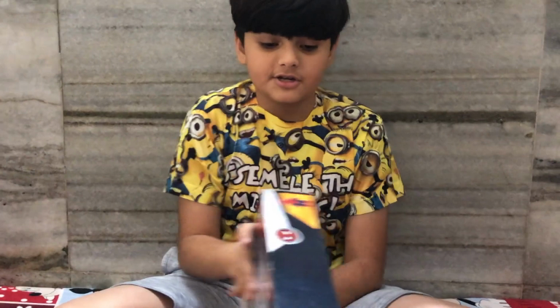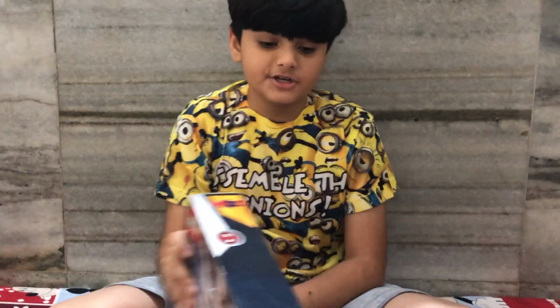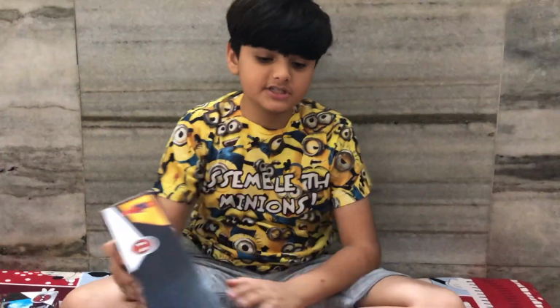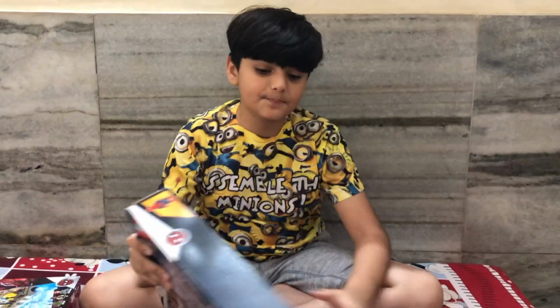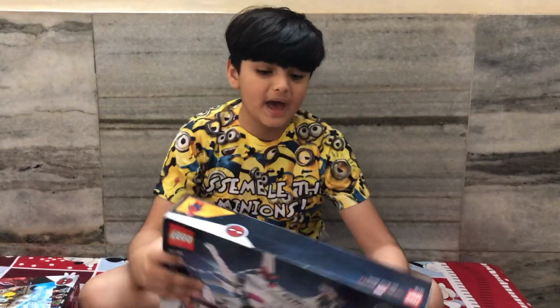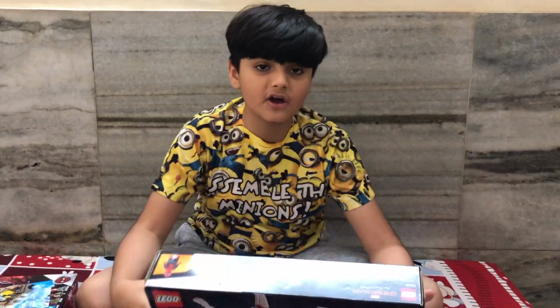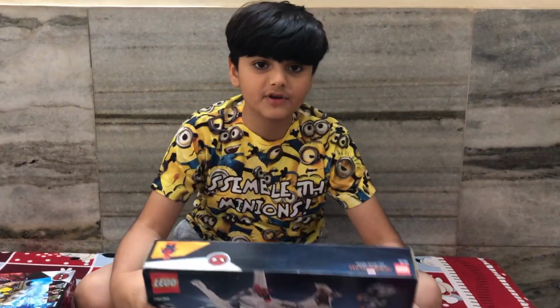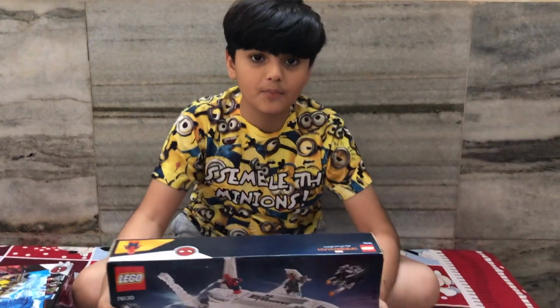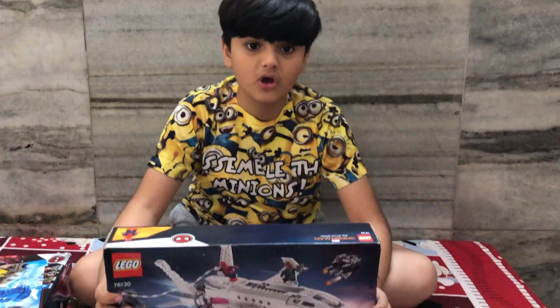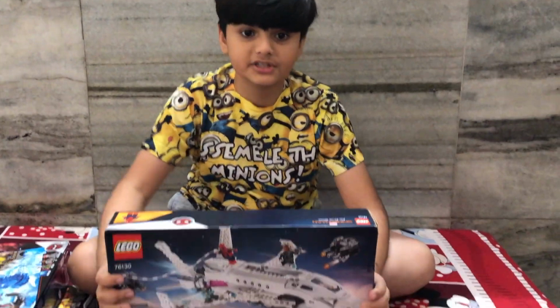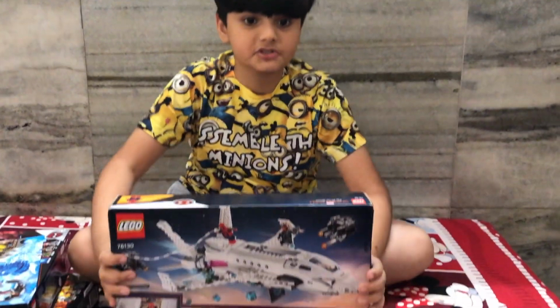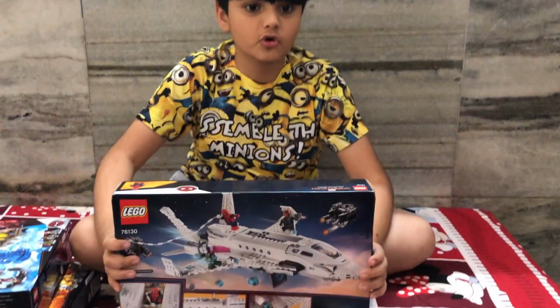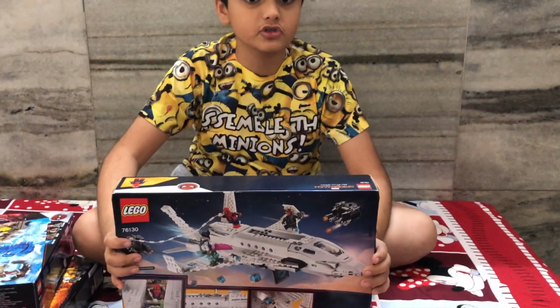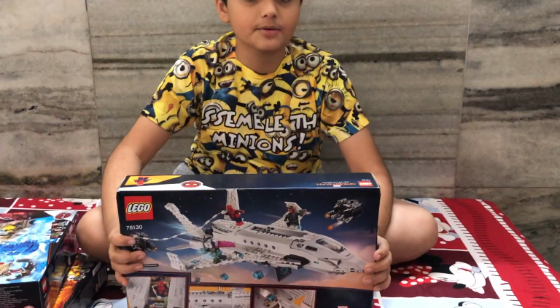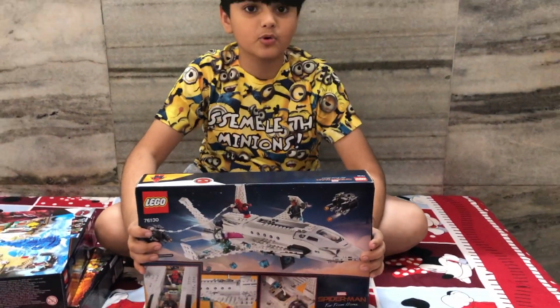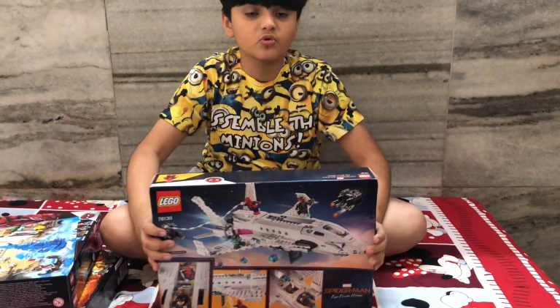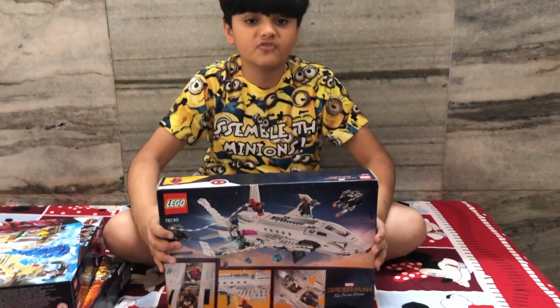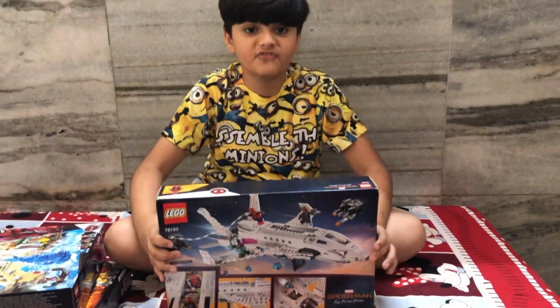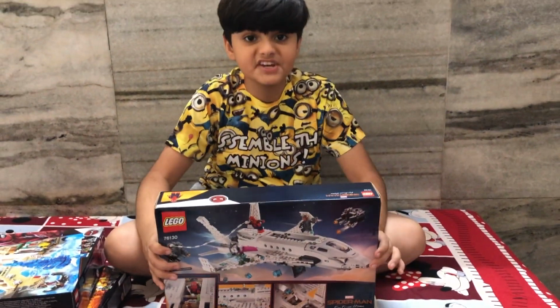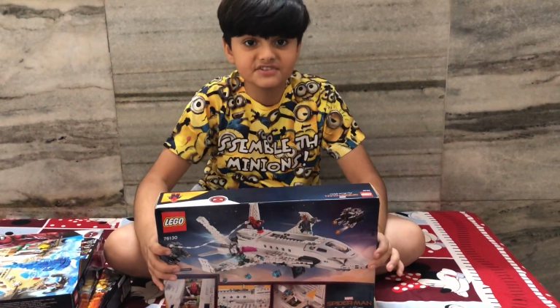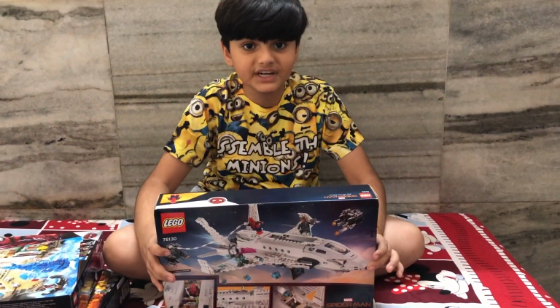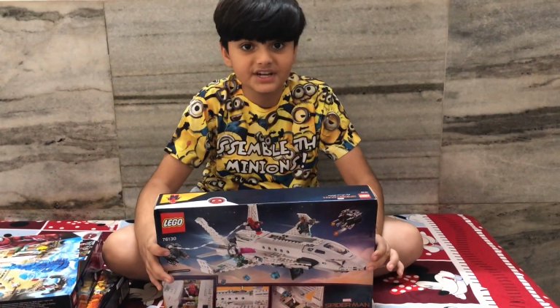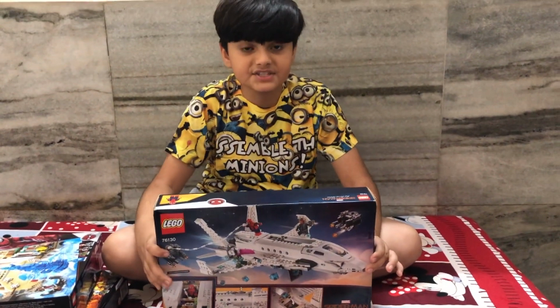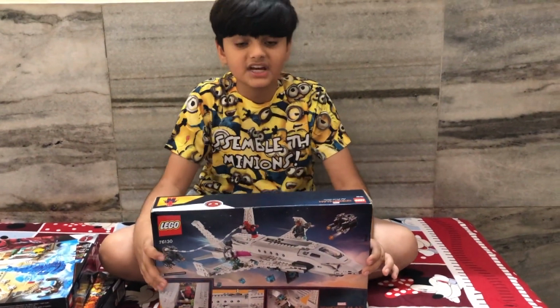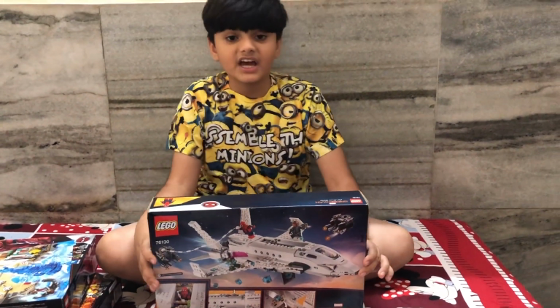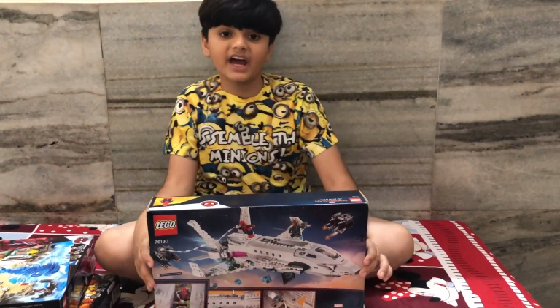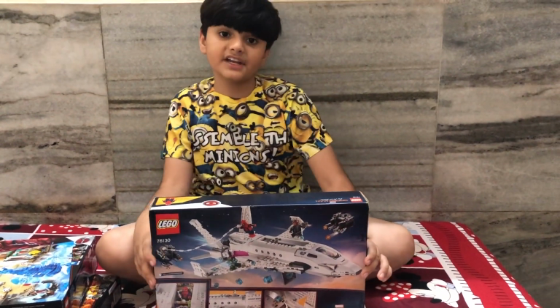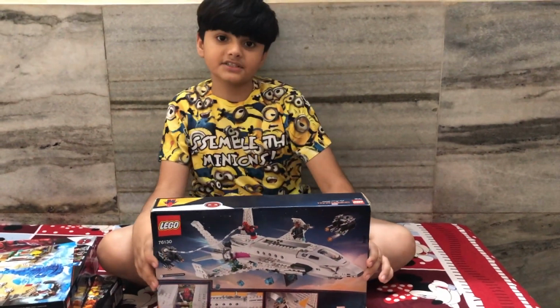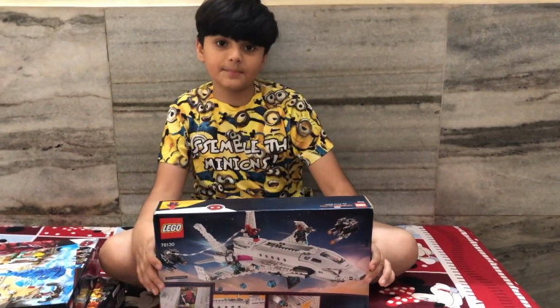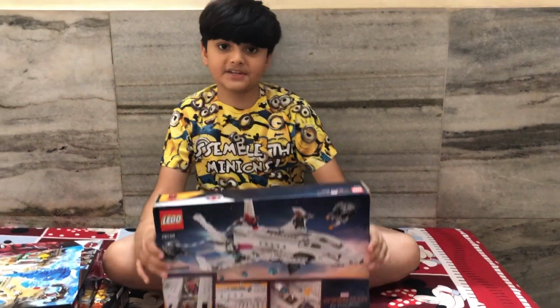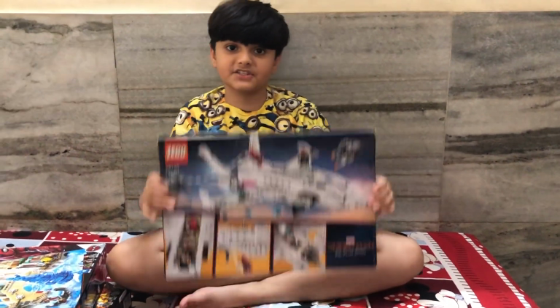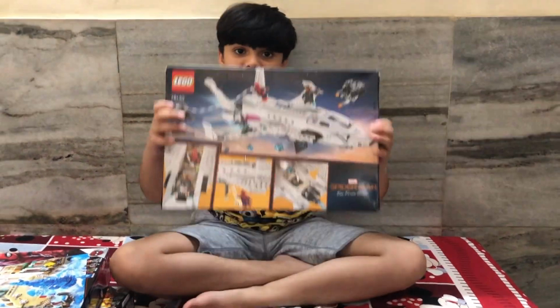Here is the back of the box. It shows you some cool features and accessories.